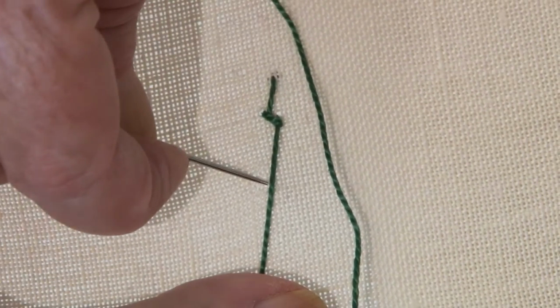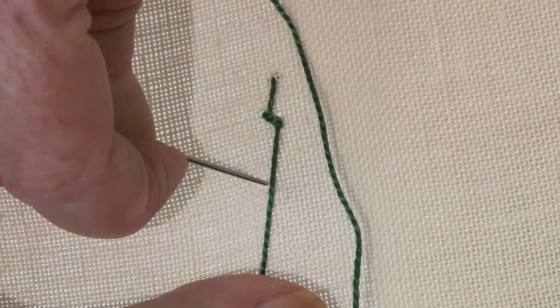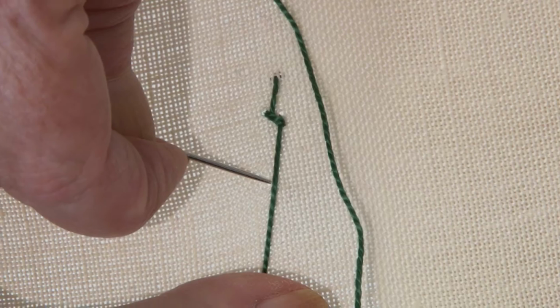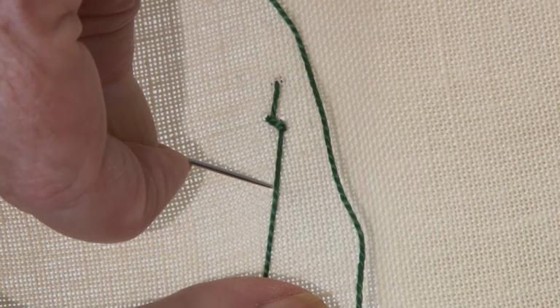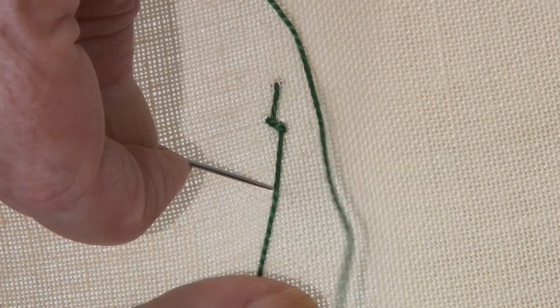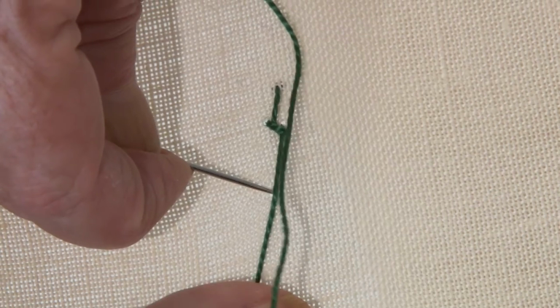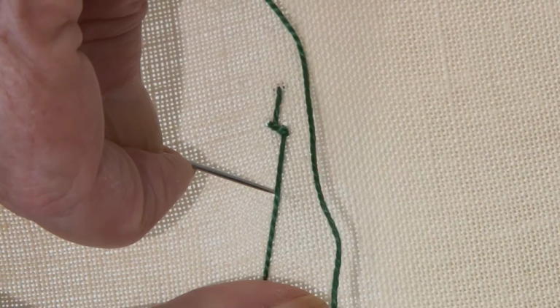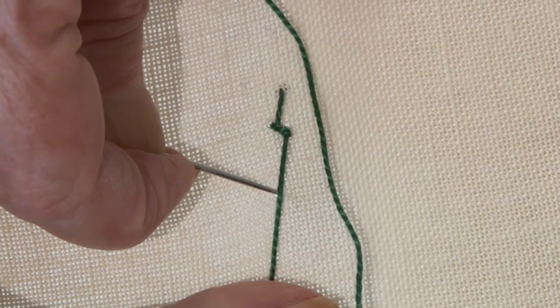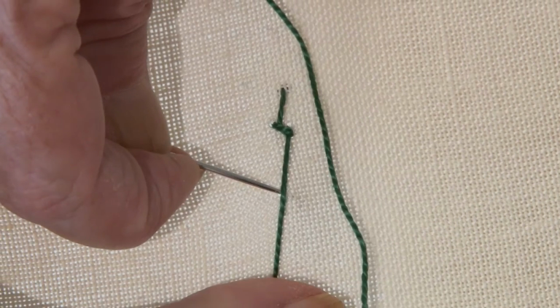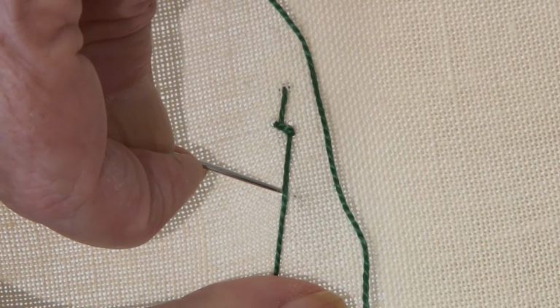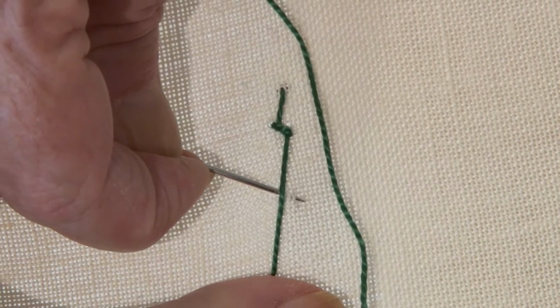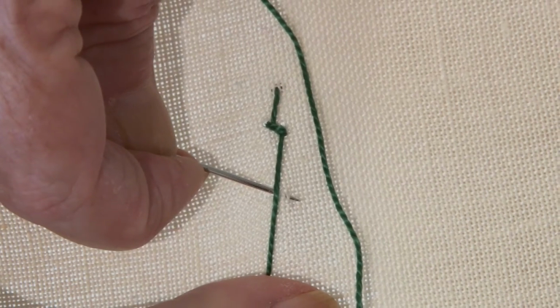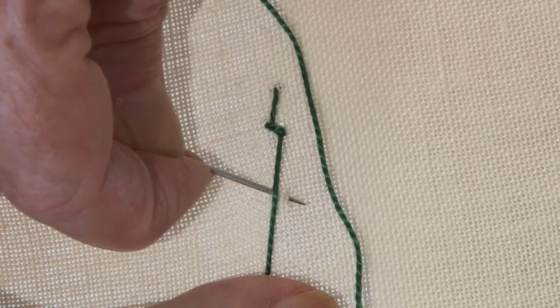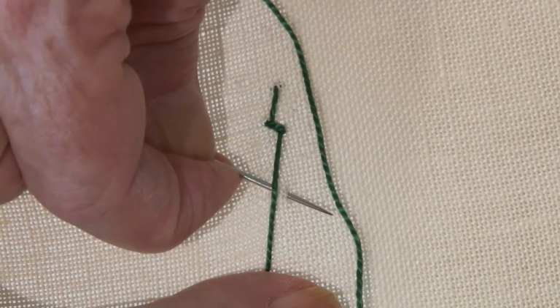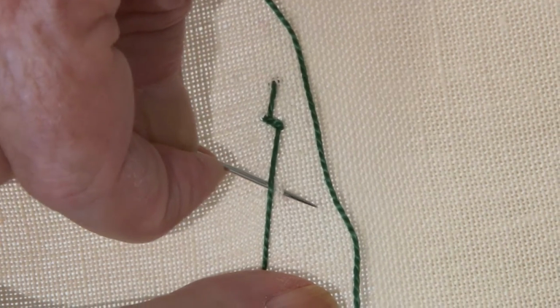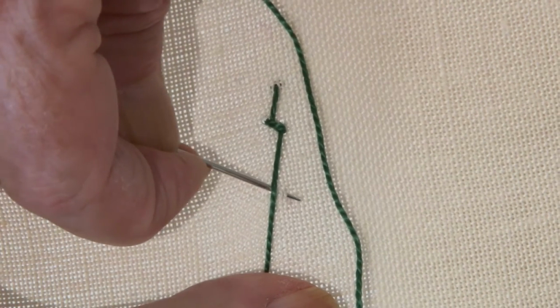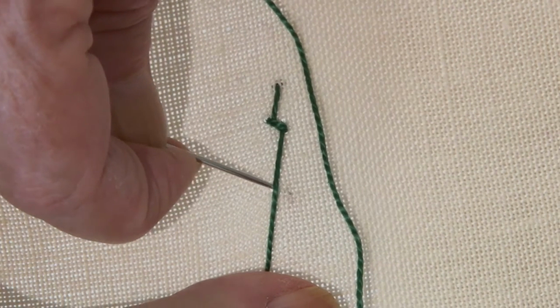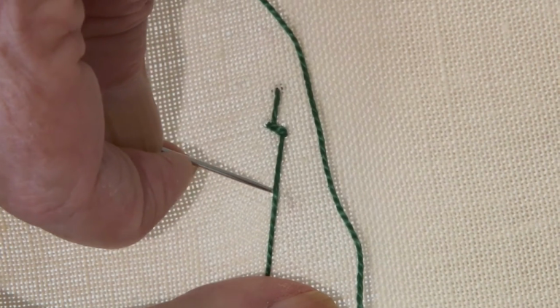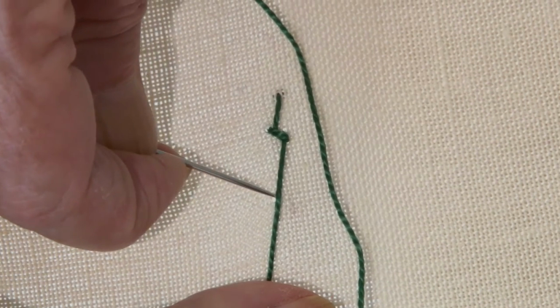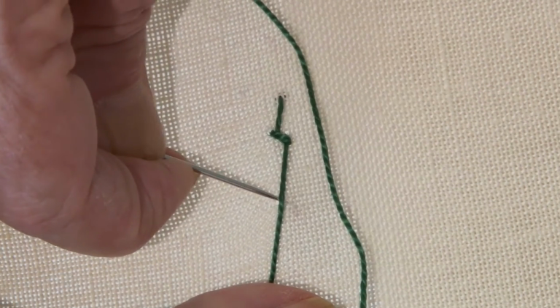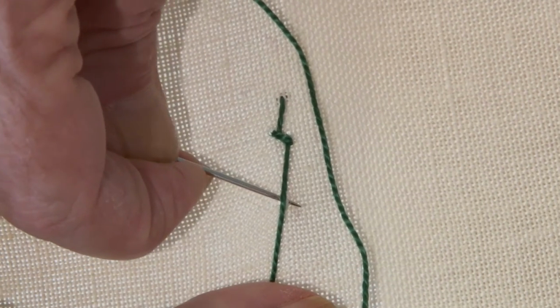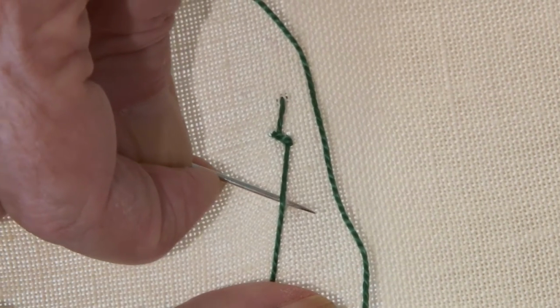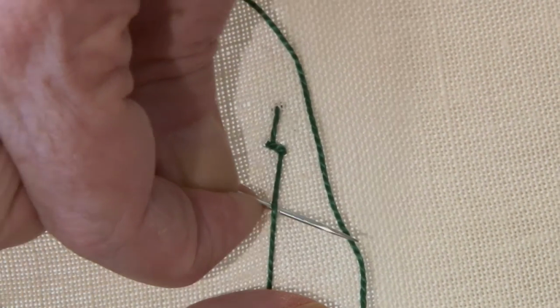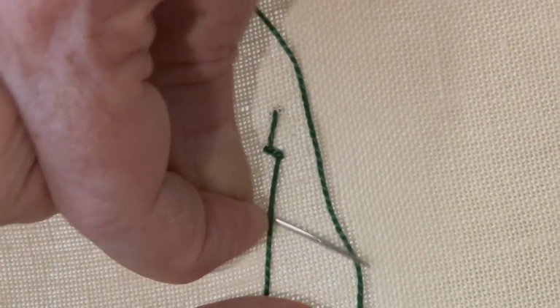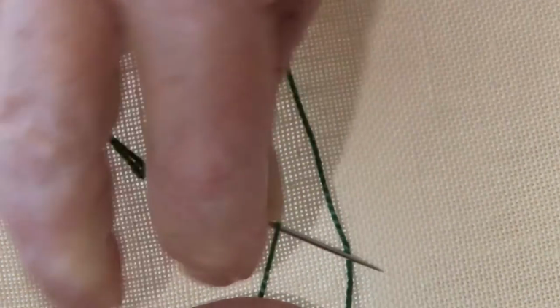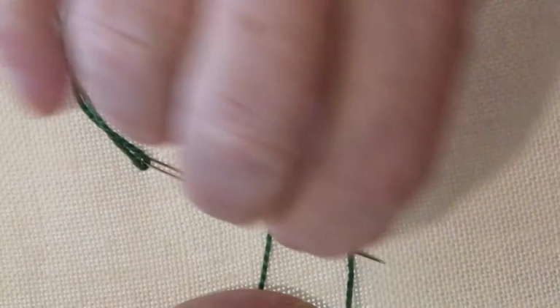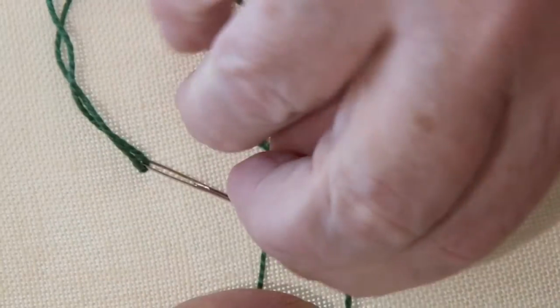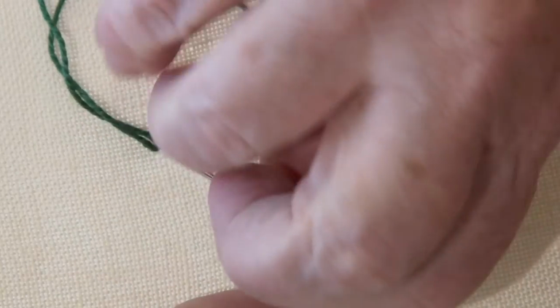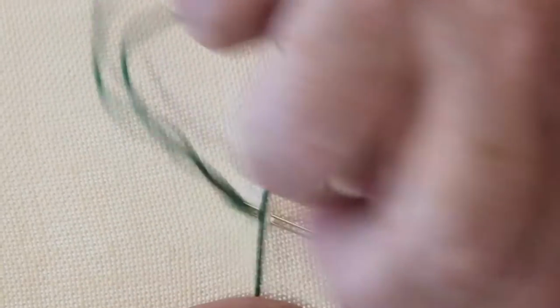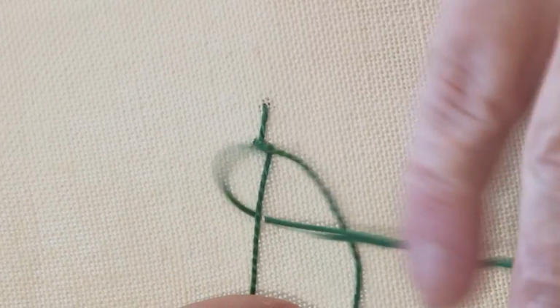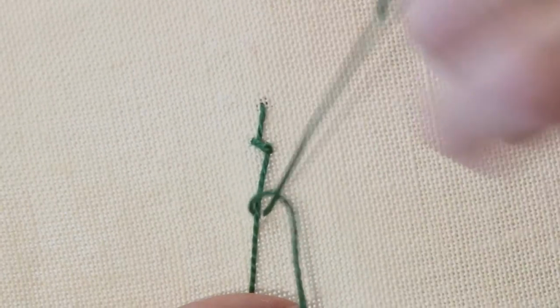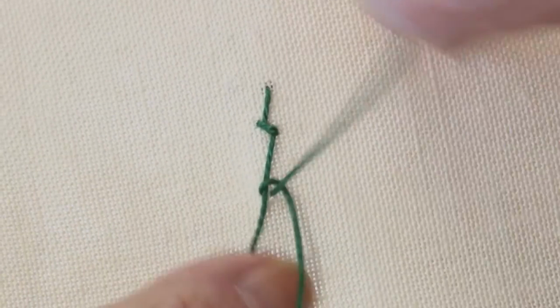Pulling the thread under is important. Try different lengths of stitch.